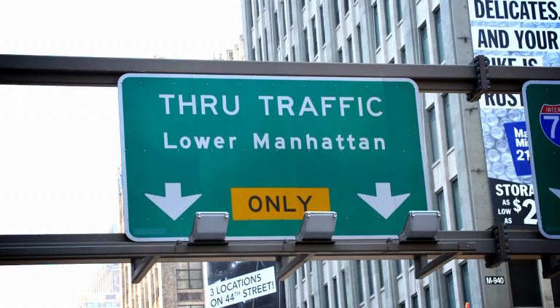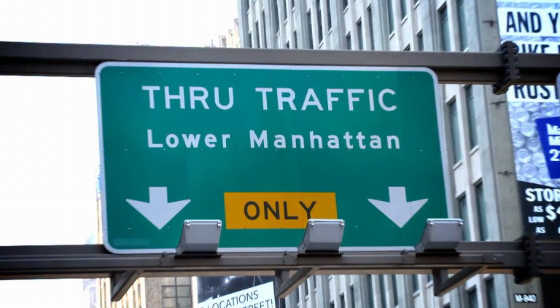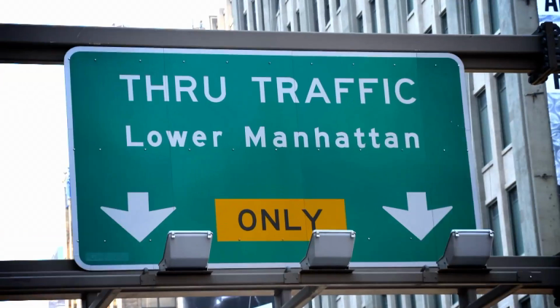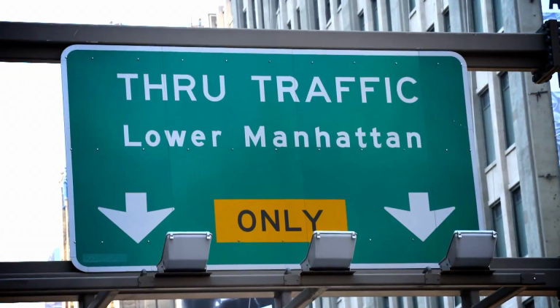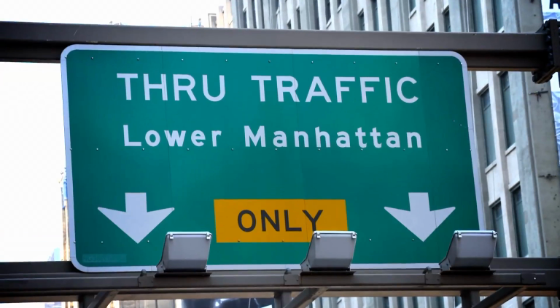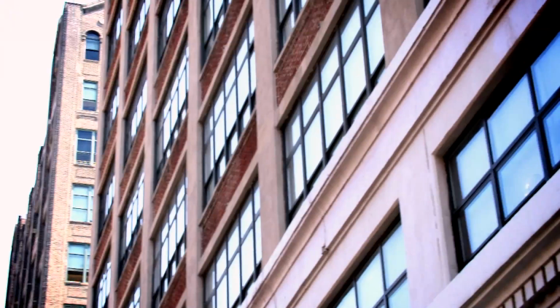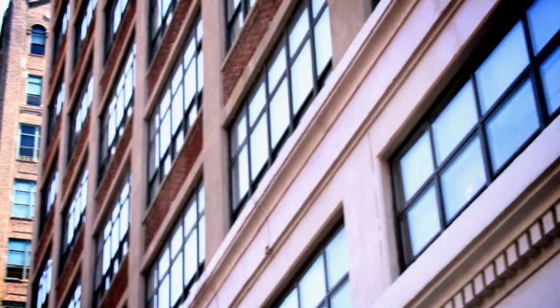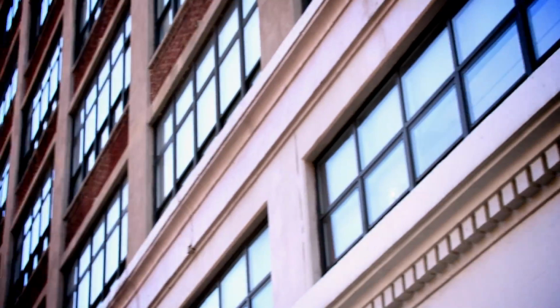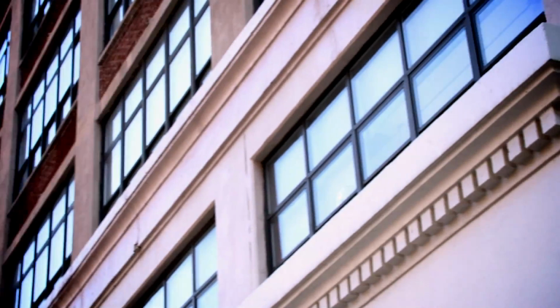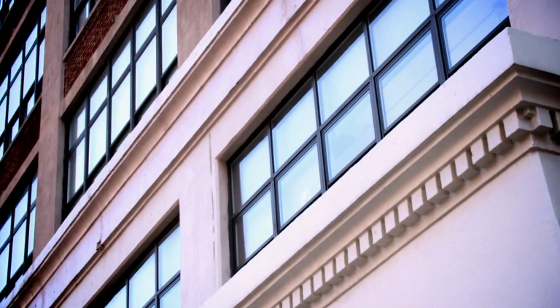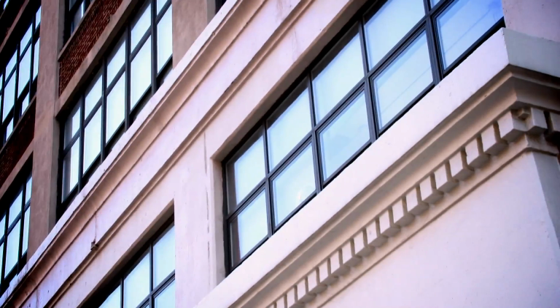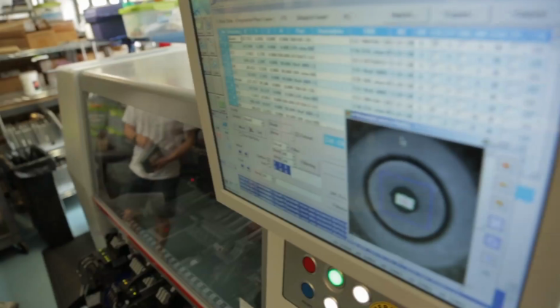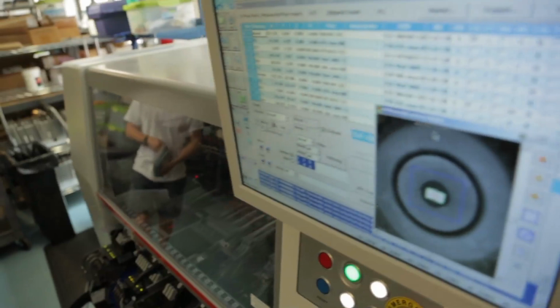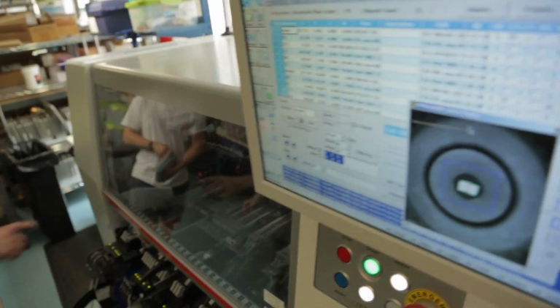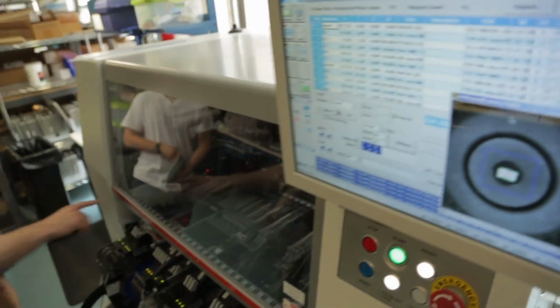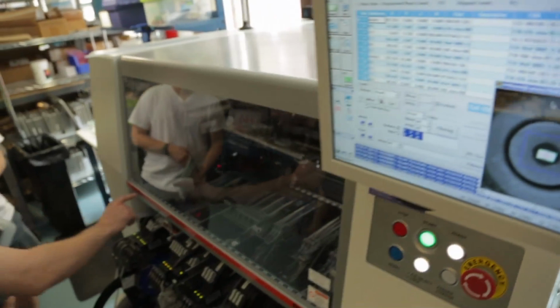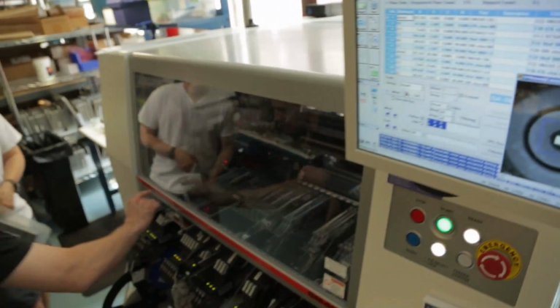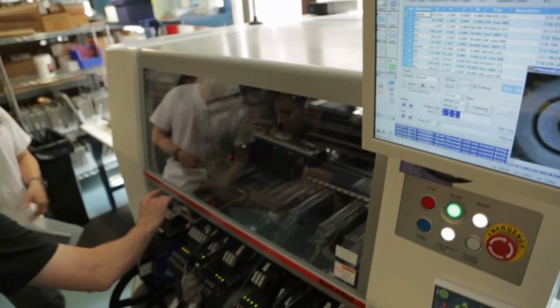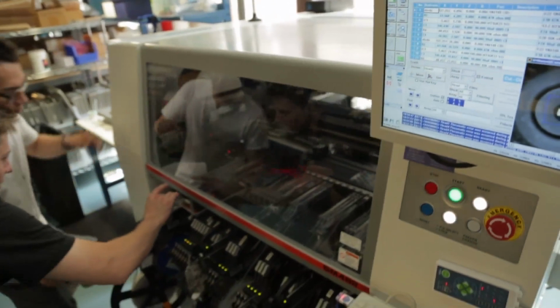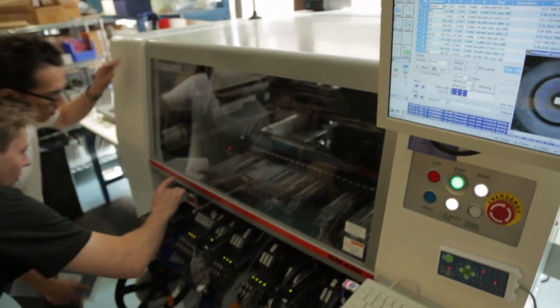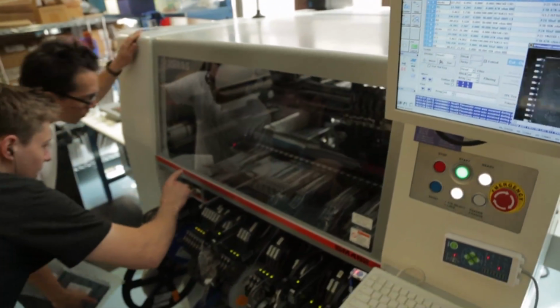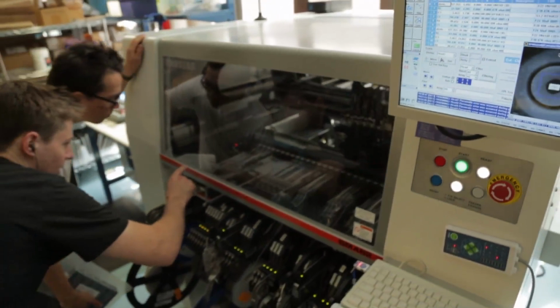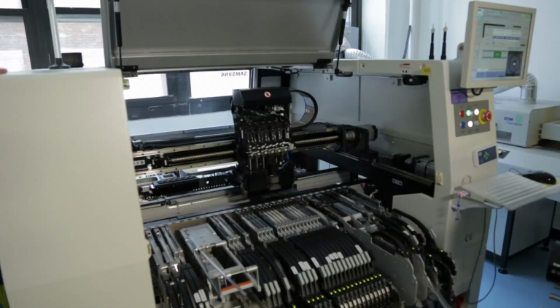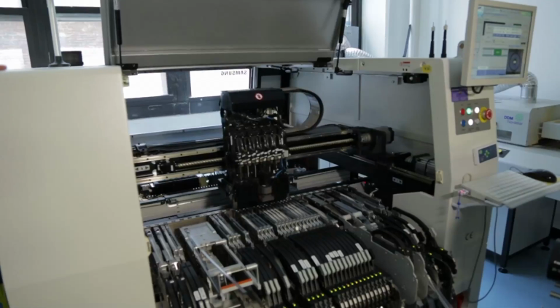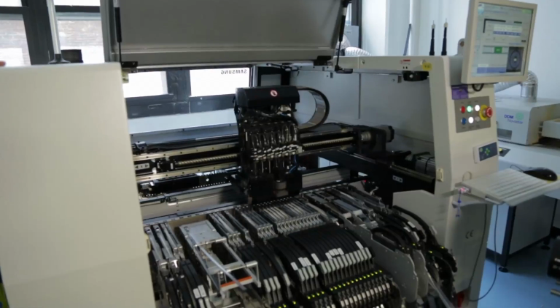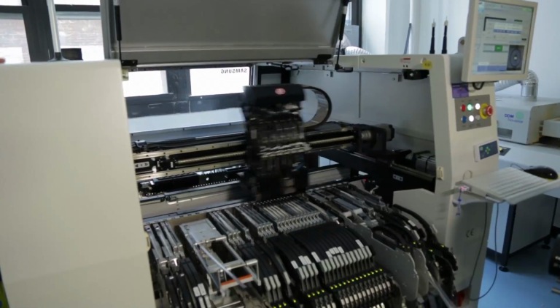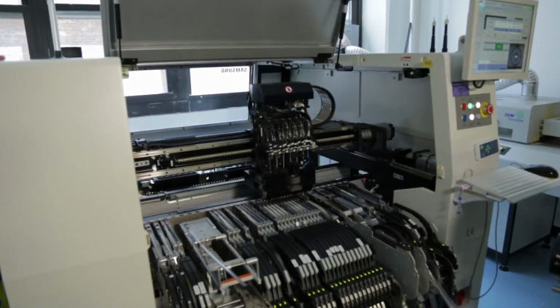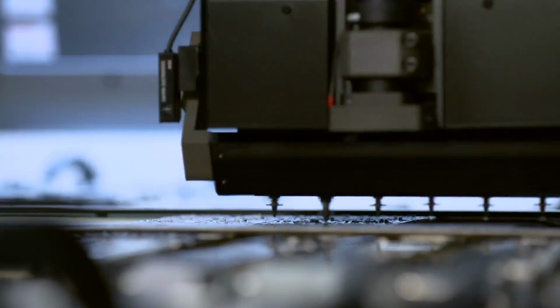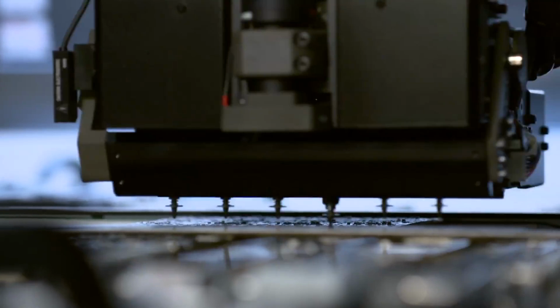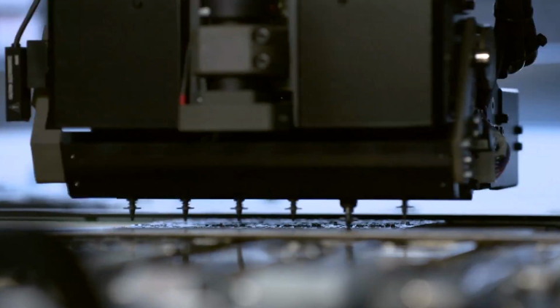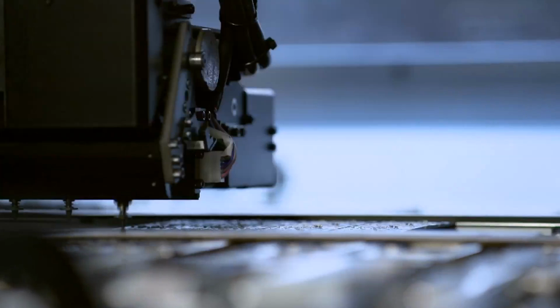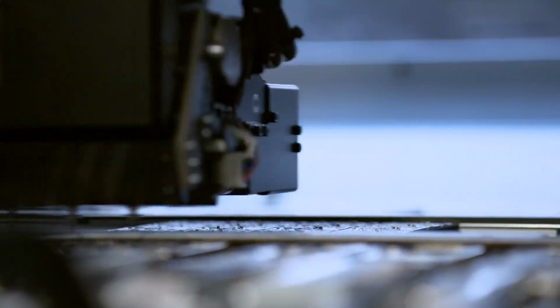We're in Manhattan, in West Soho, and this is a real factory. We're doing real manufacturing here in New York City.